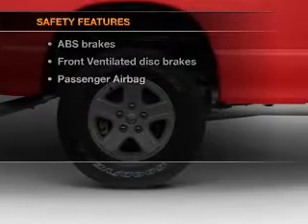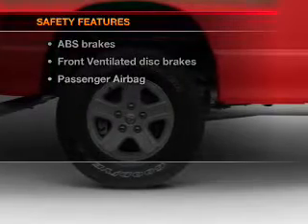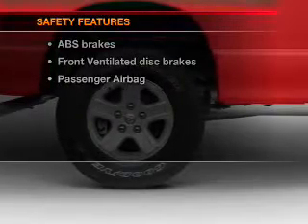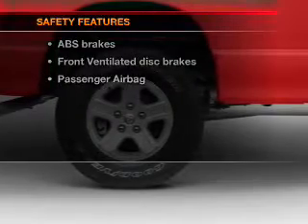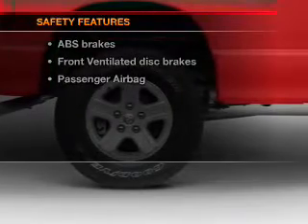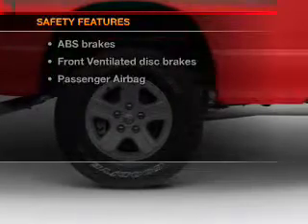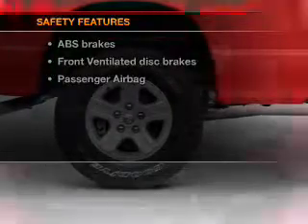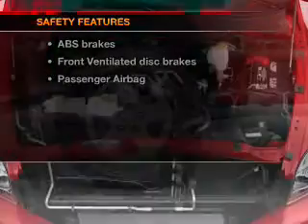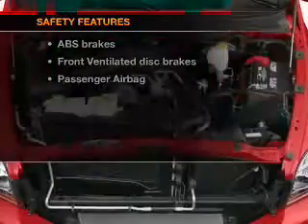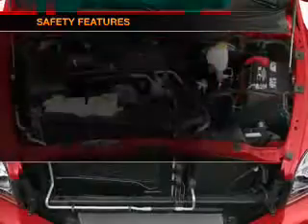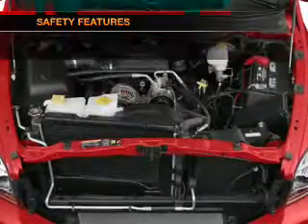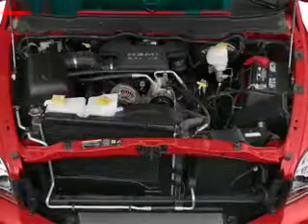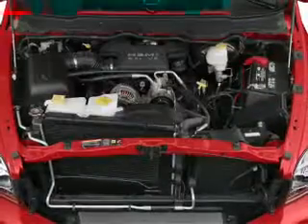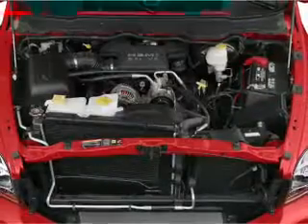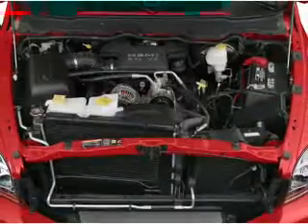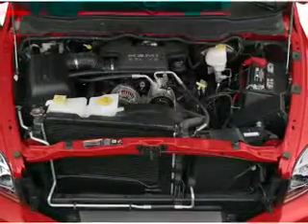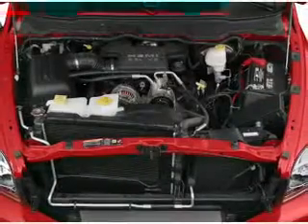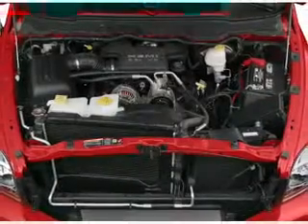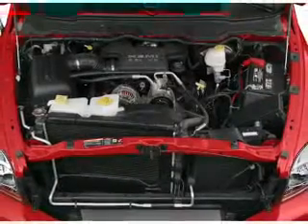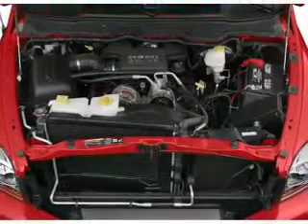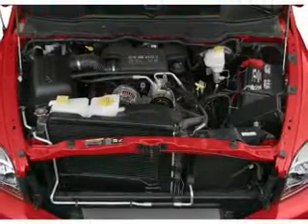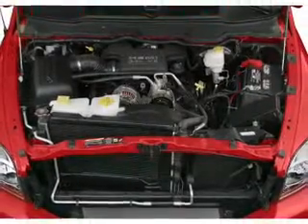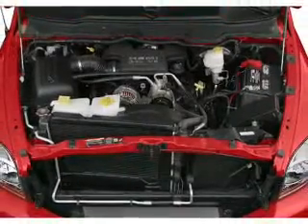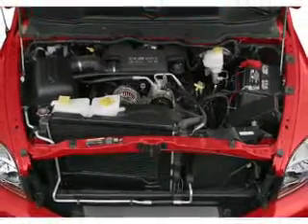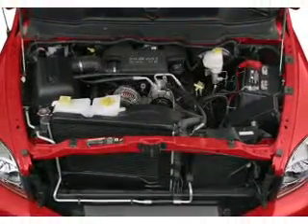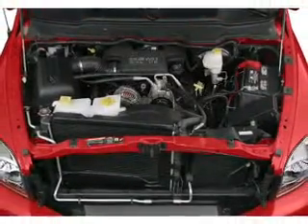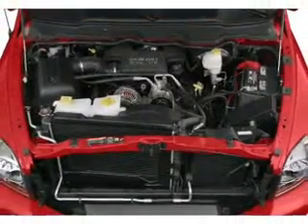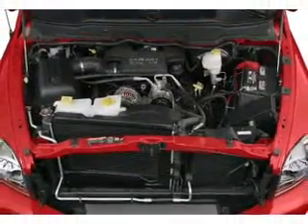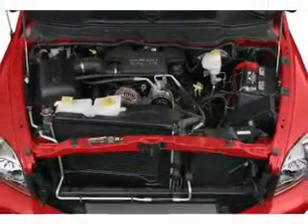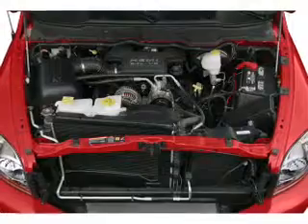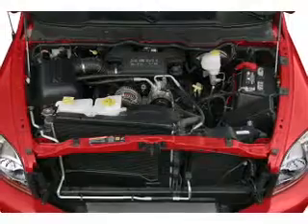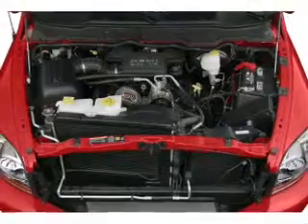the following safety equipment is included: front ventilated disc brakes and a passenger airbag.